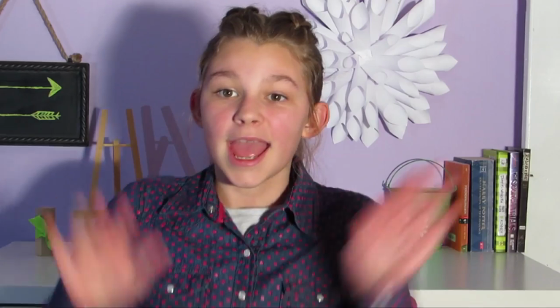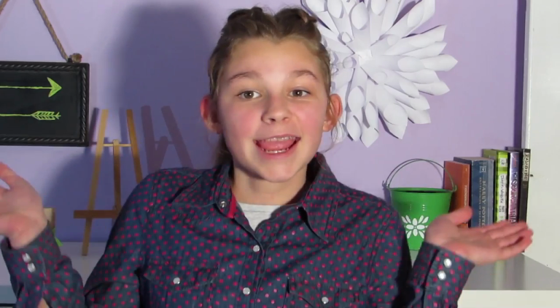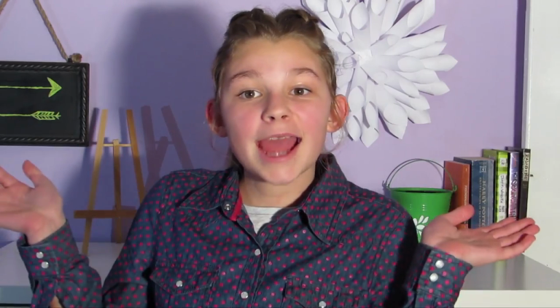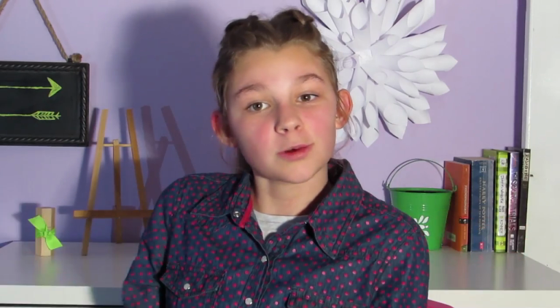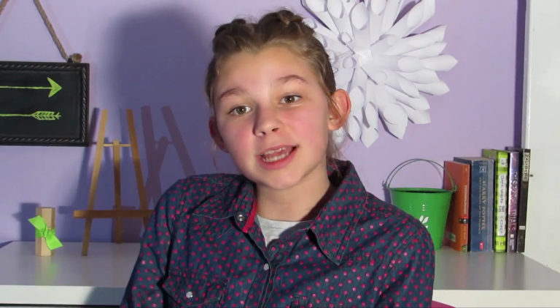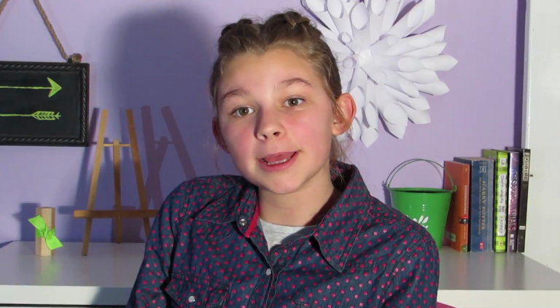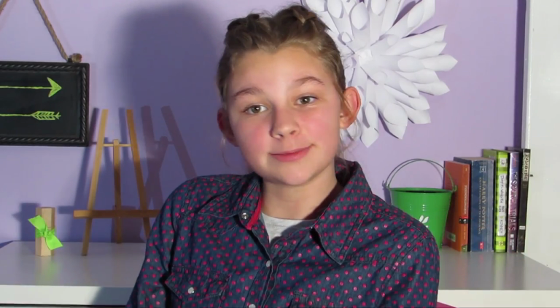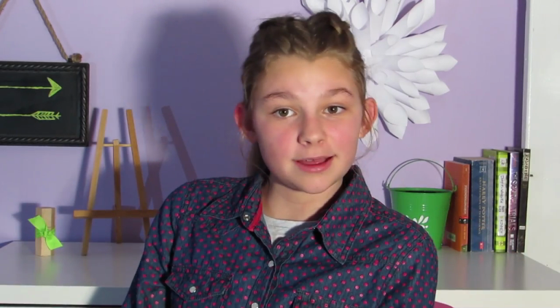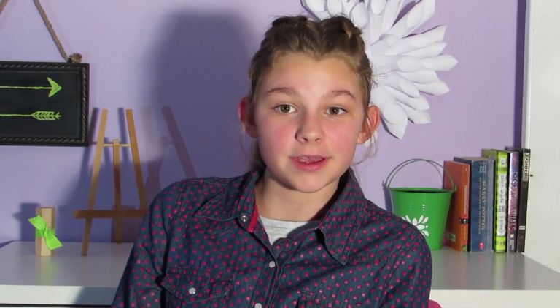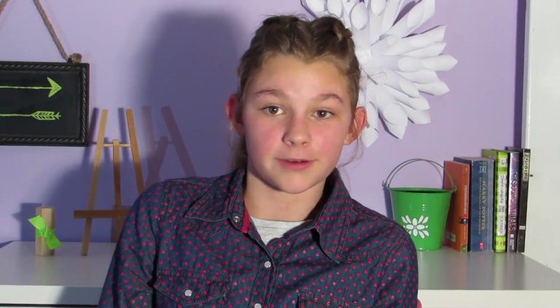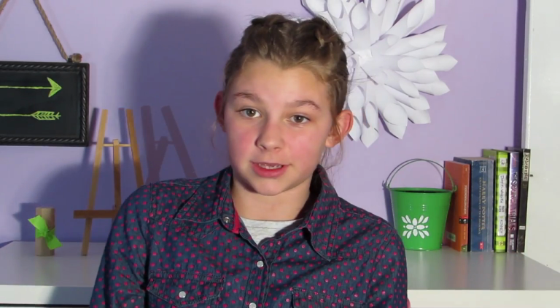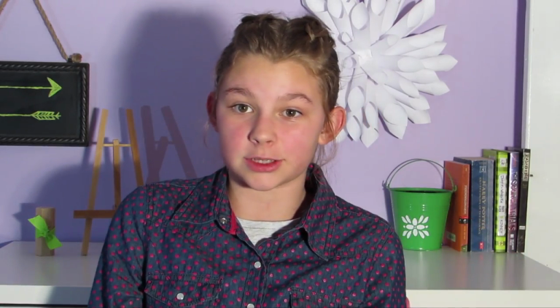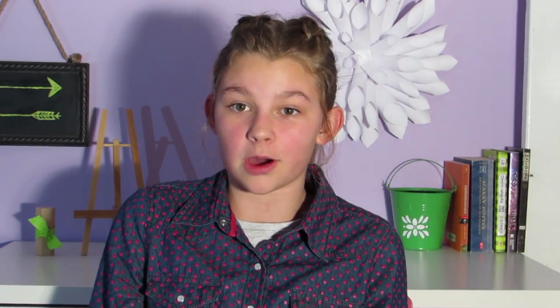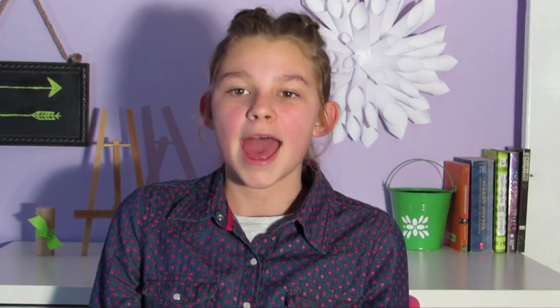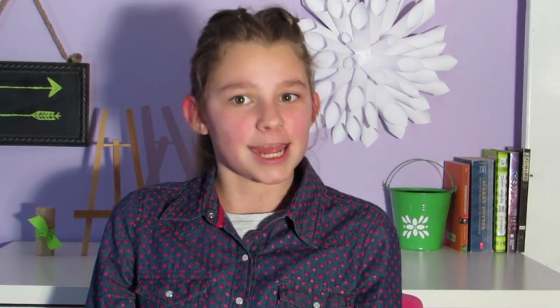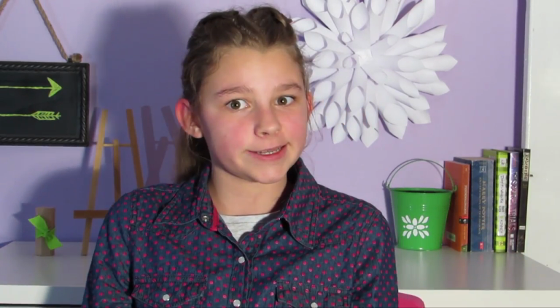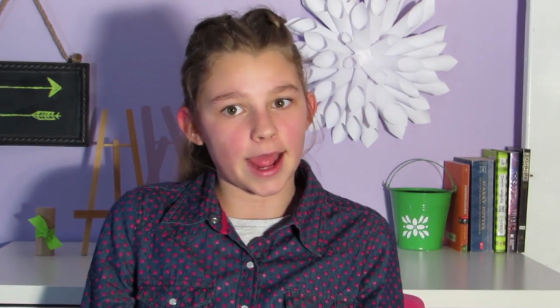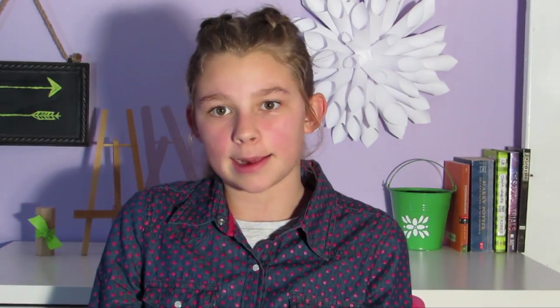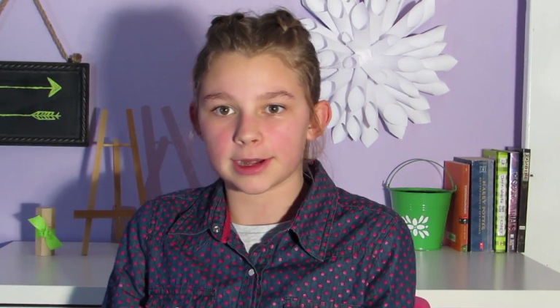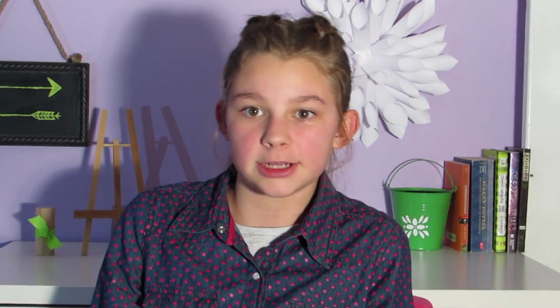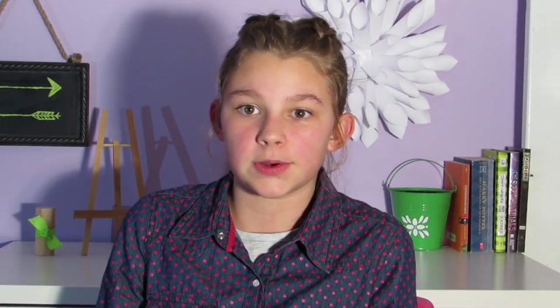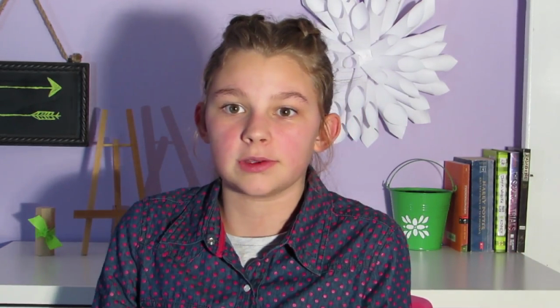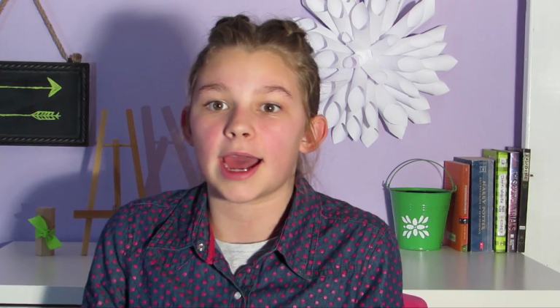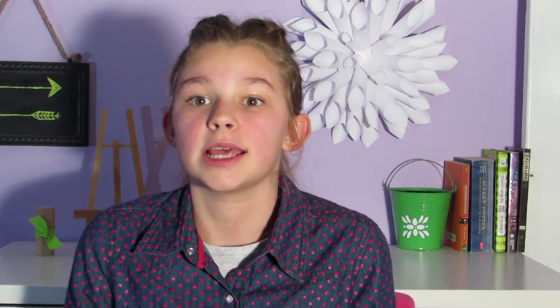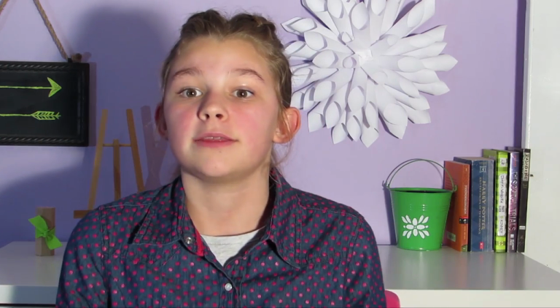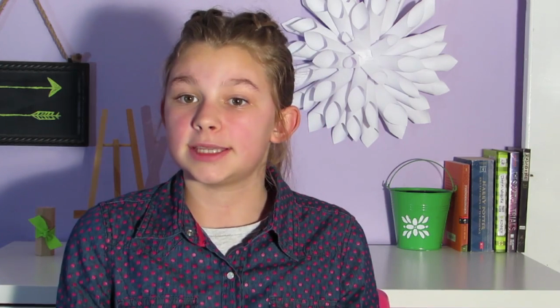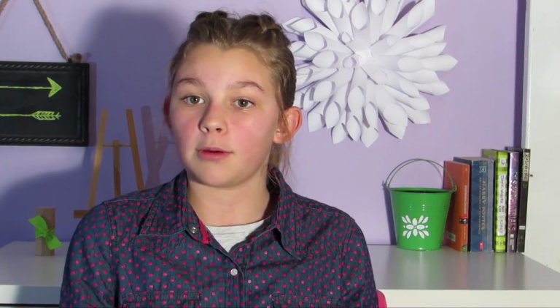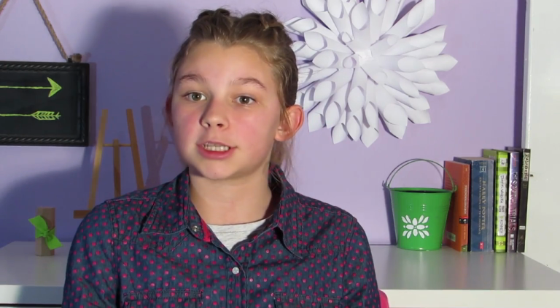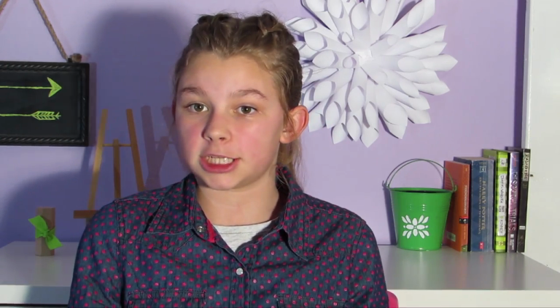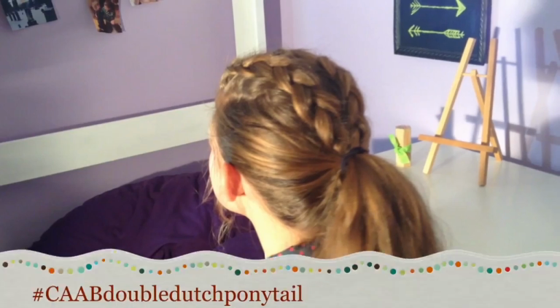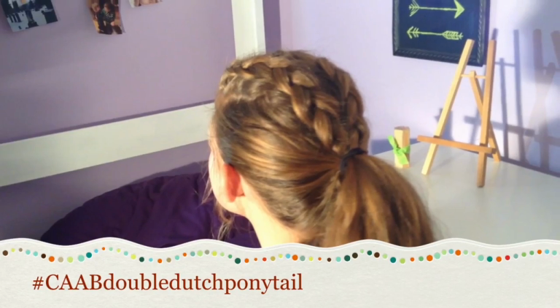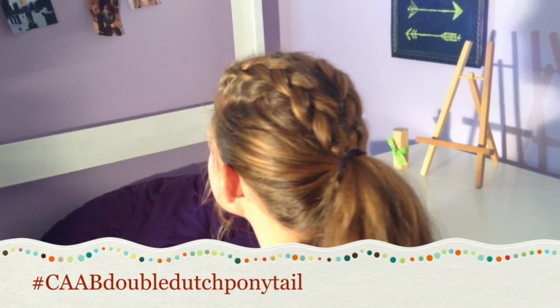Hey guys, what's up? It's me Olivia from Cute As A Bow and today I'm going to be showing you guys the Double Dutch Ponytail.